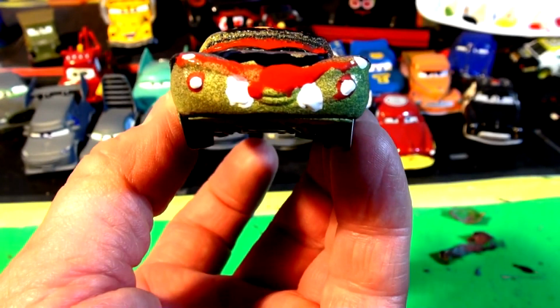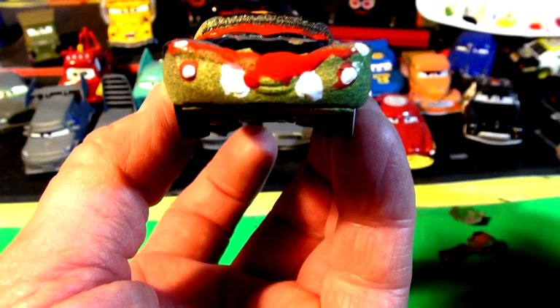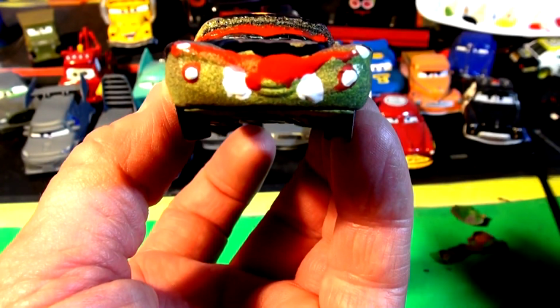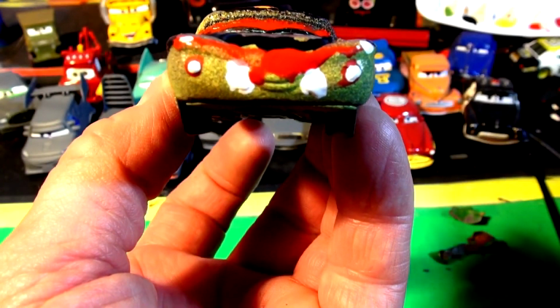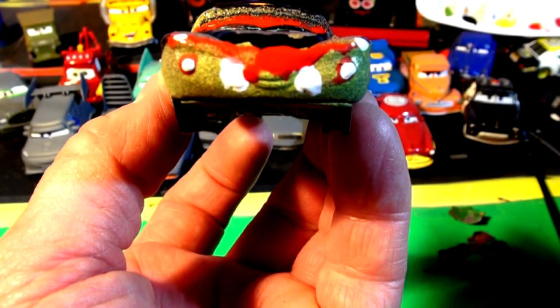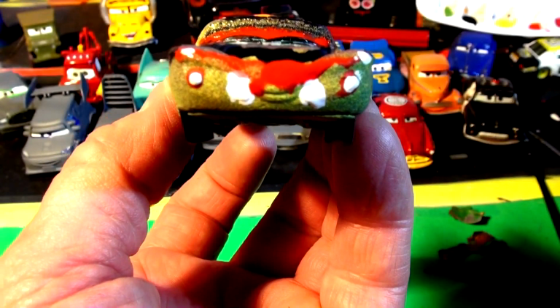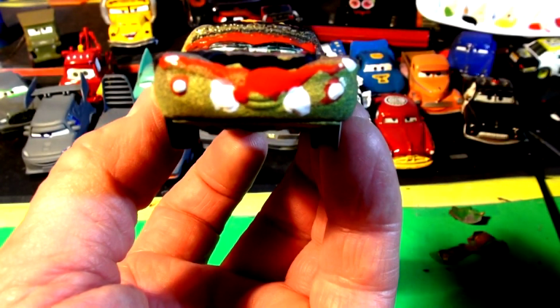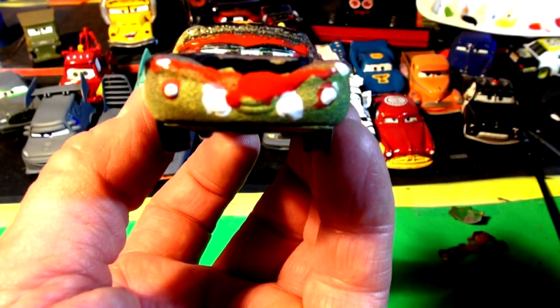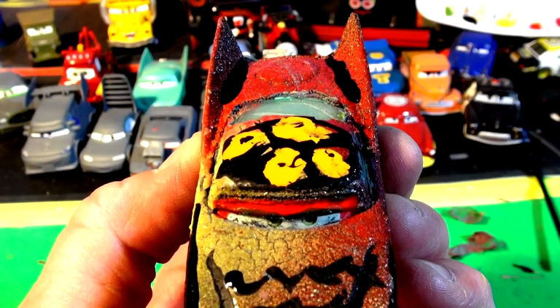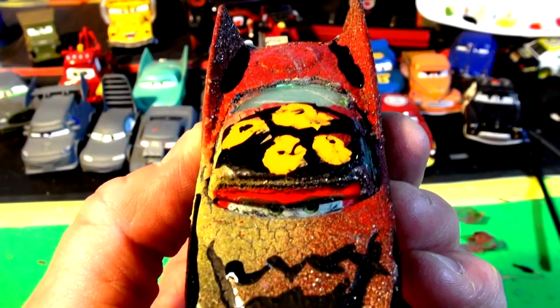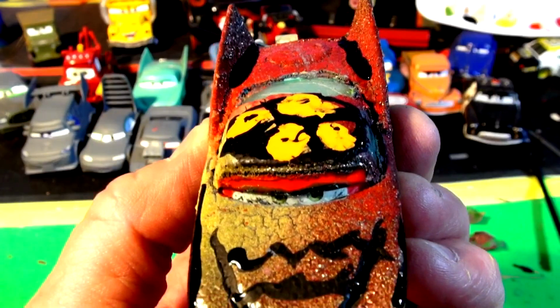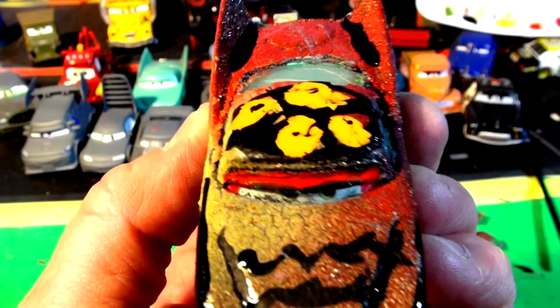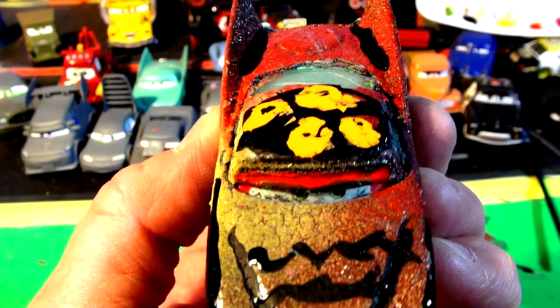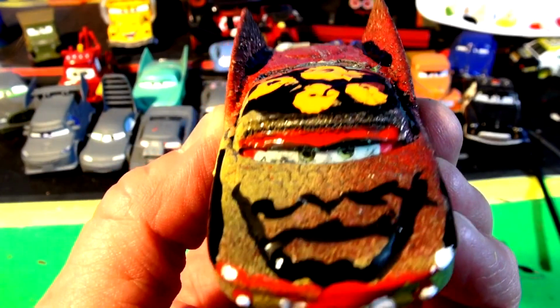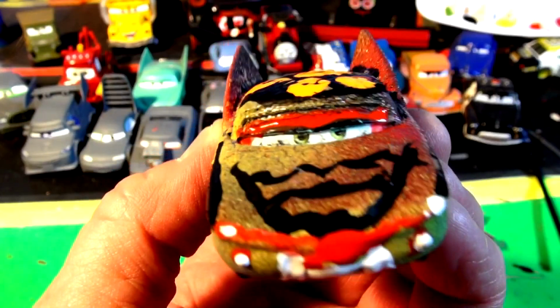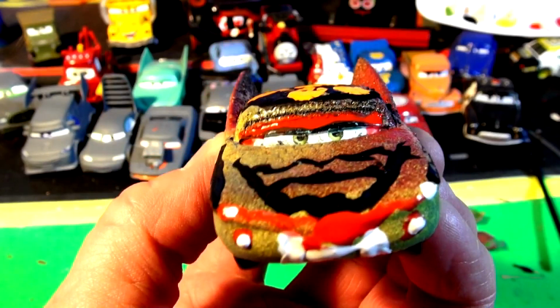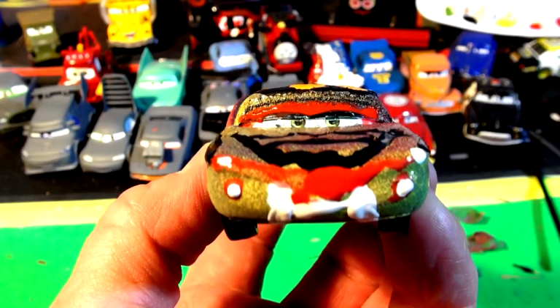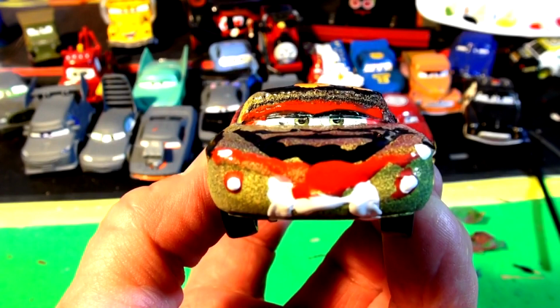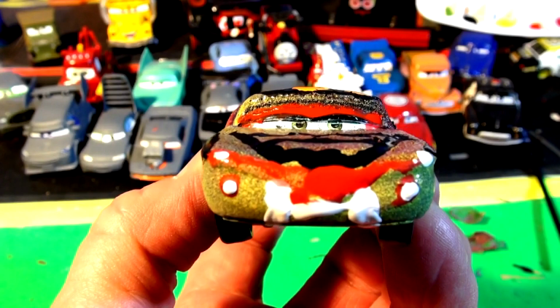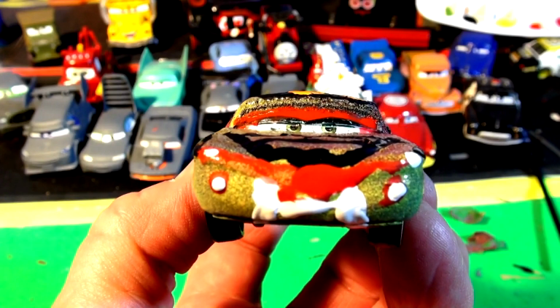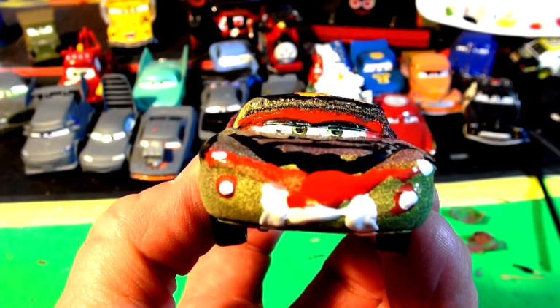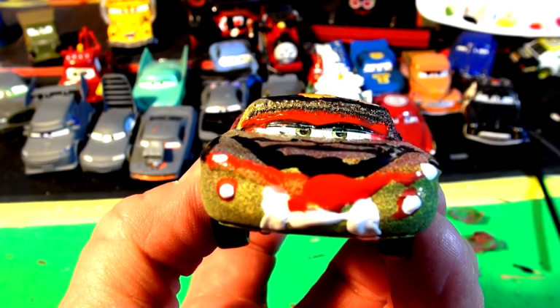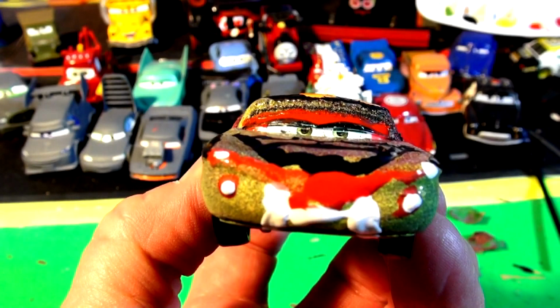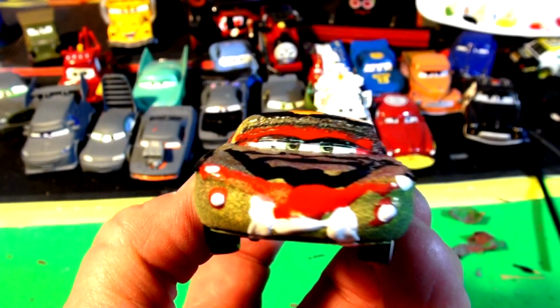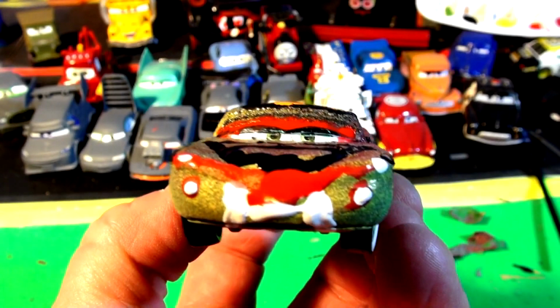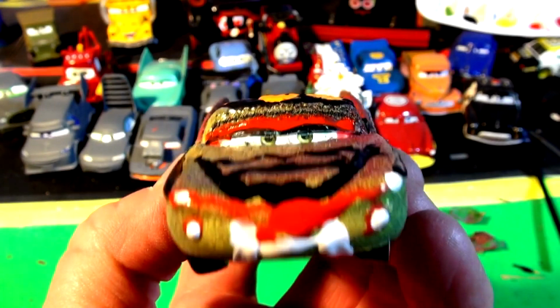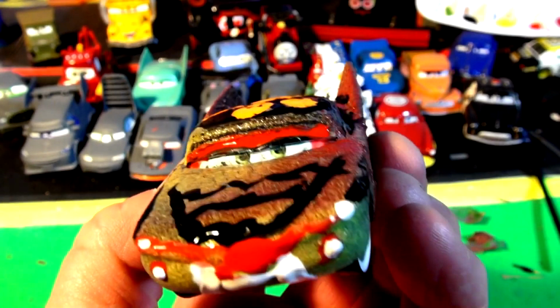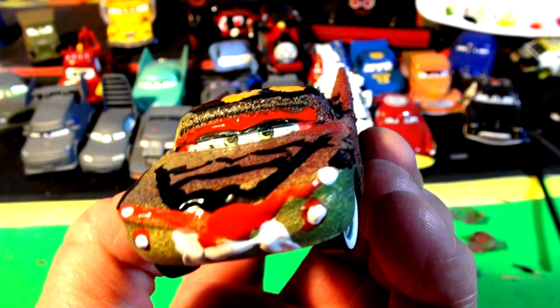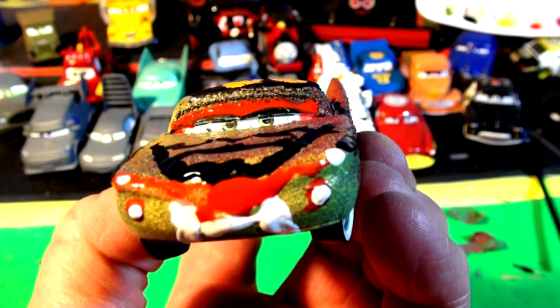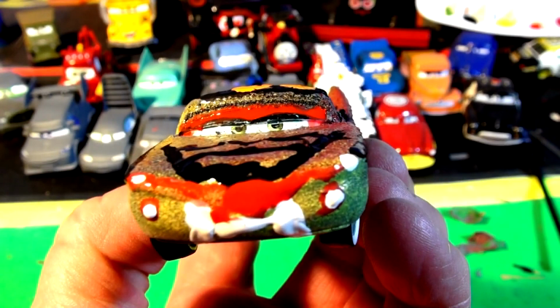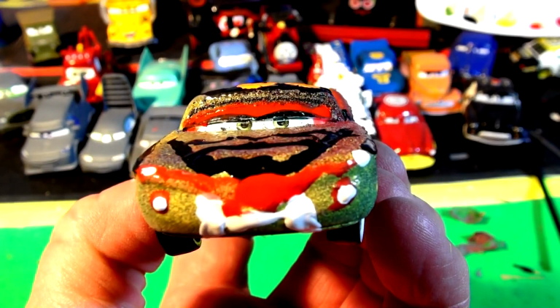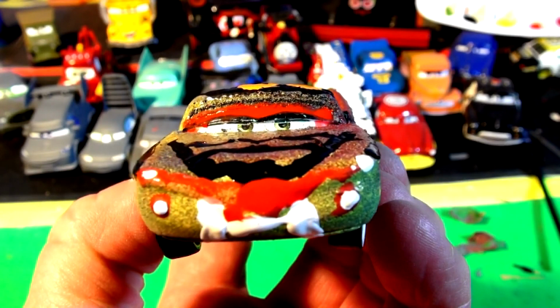Whoa, Flow looks really scary. What do you think, folks? How does scary Flow look — Transylvania Flow?